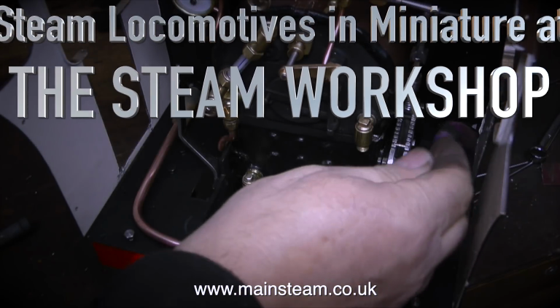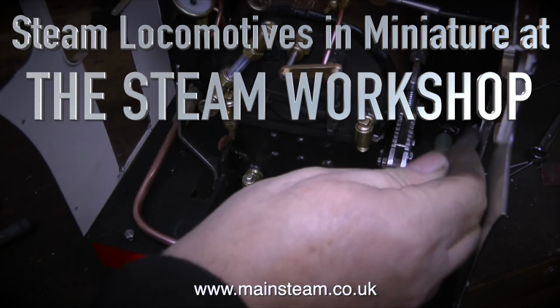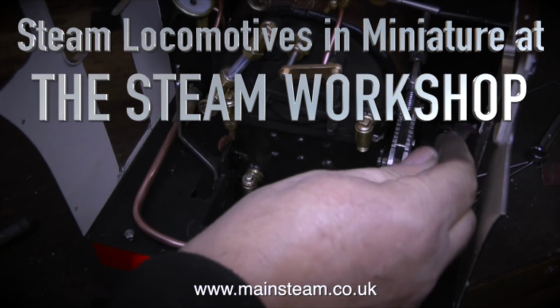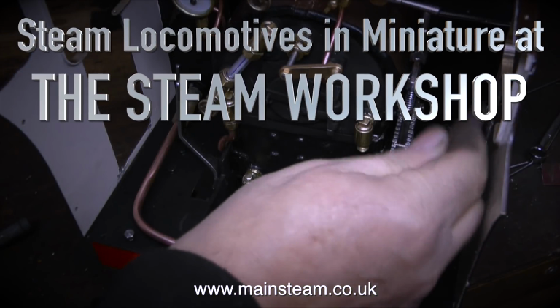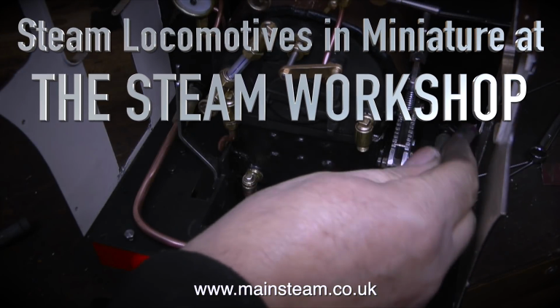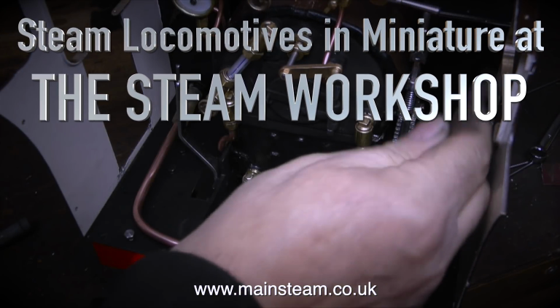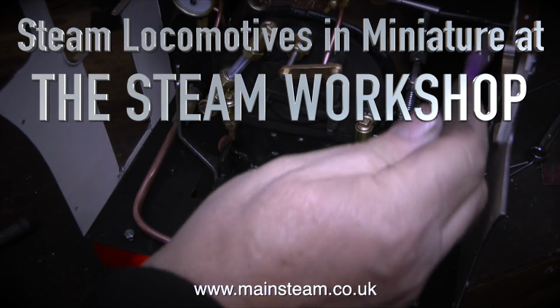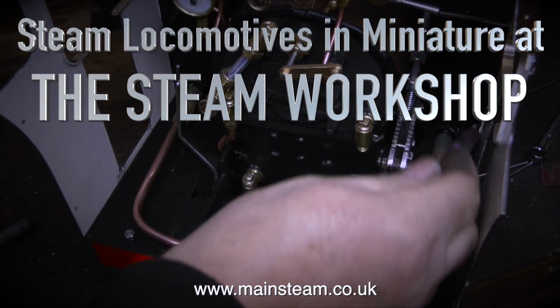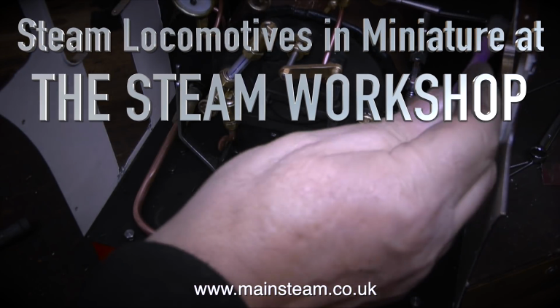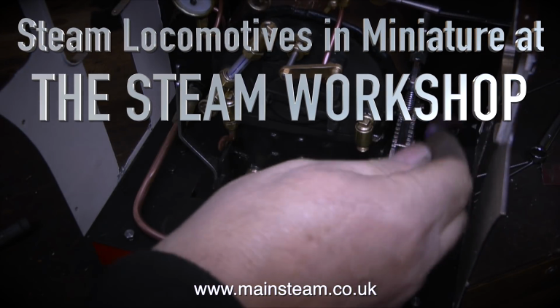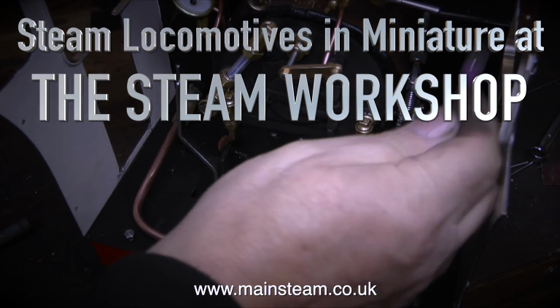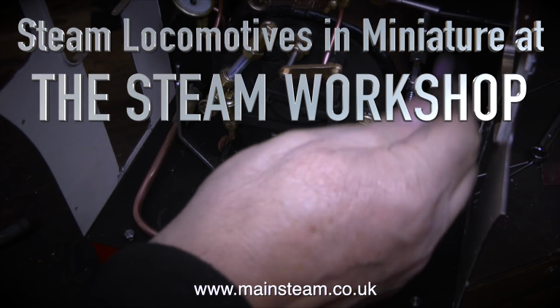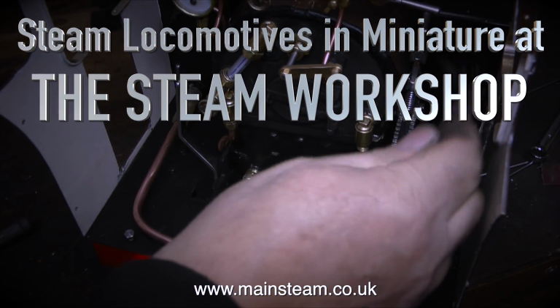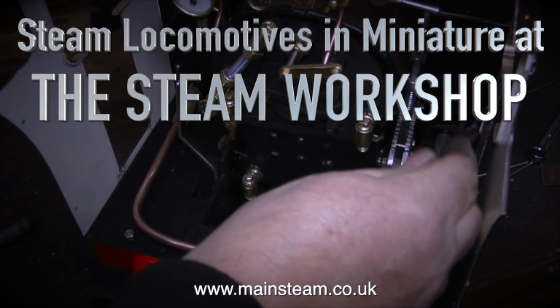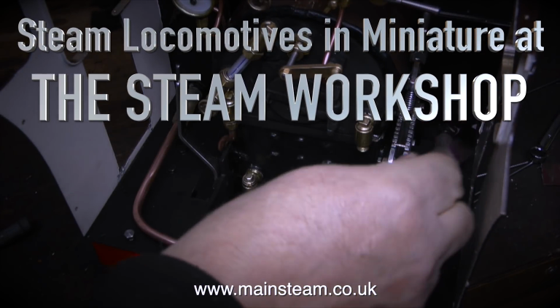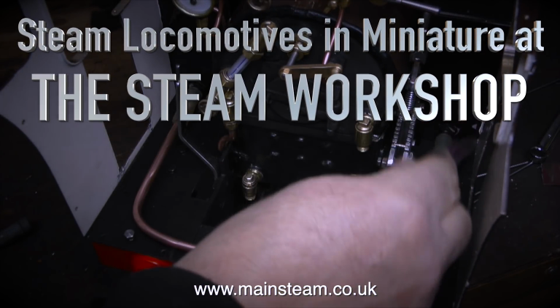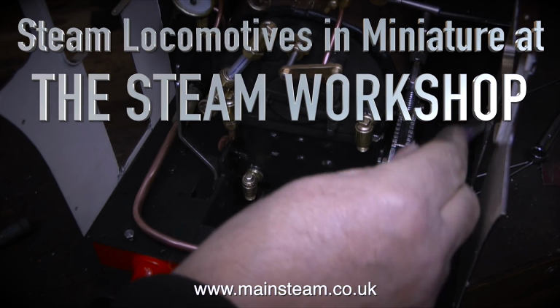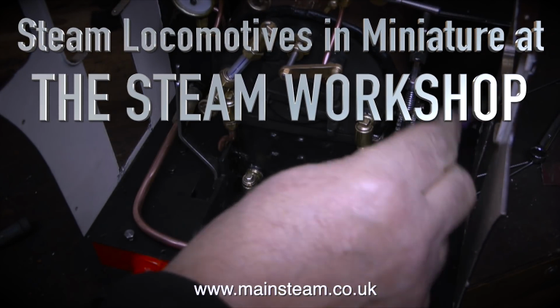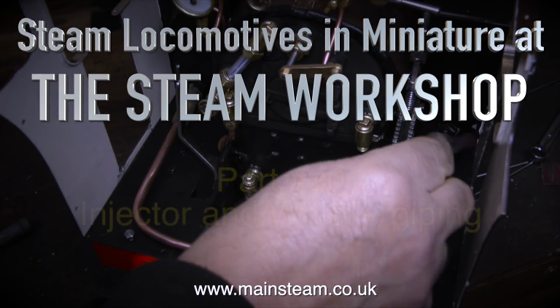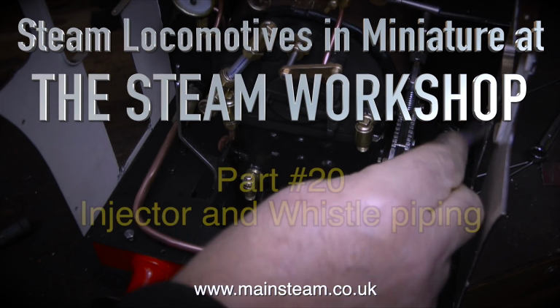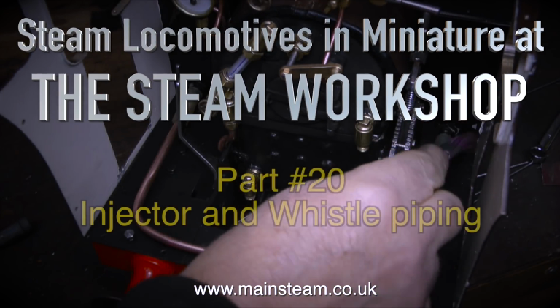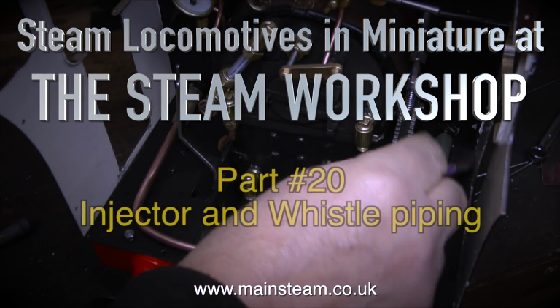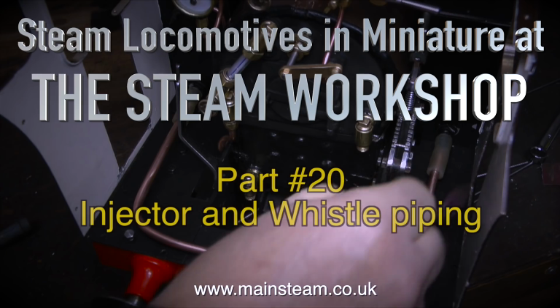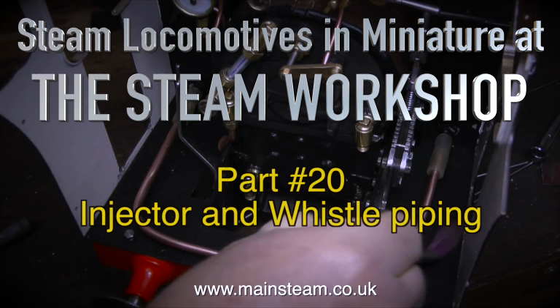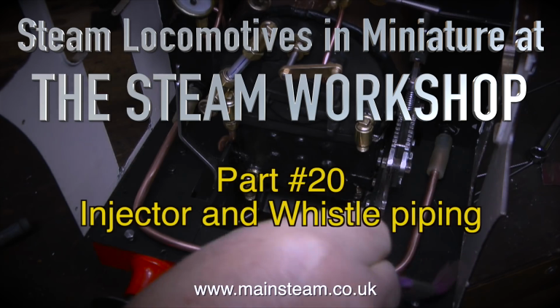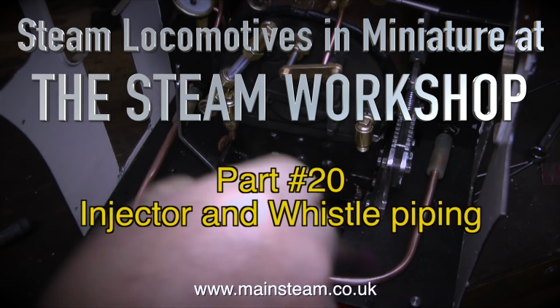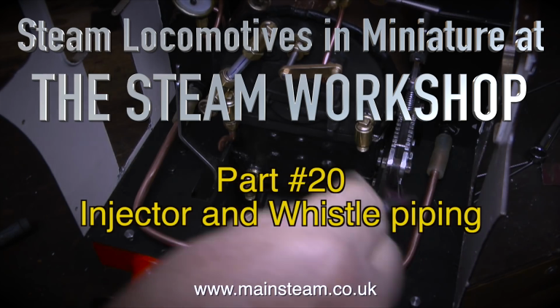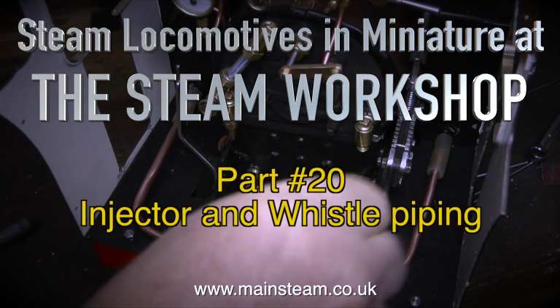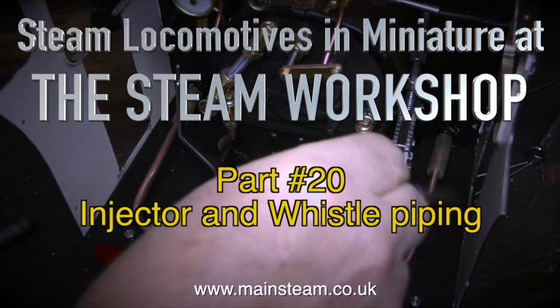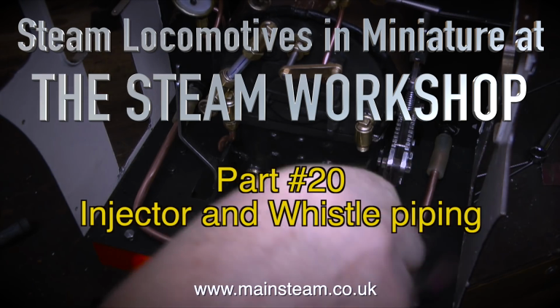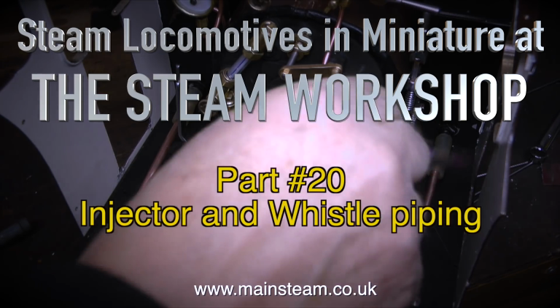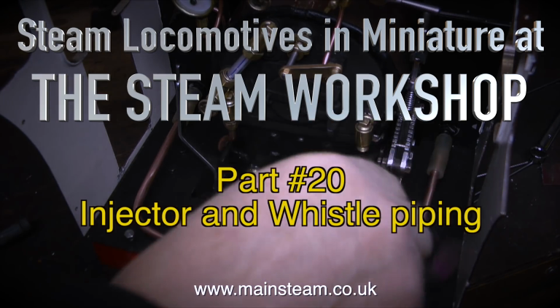Steam locomotives in miniature at the steam workshop. This is part 20: injector and whistle piping.